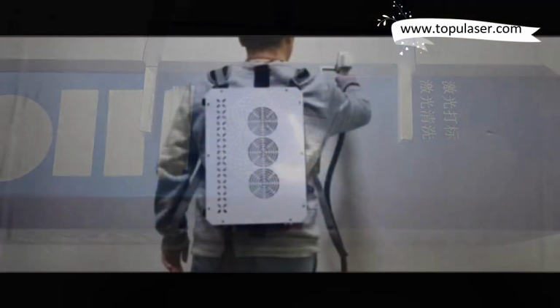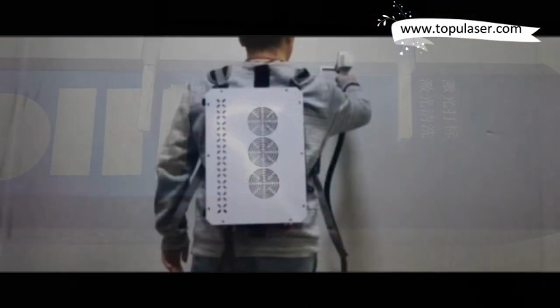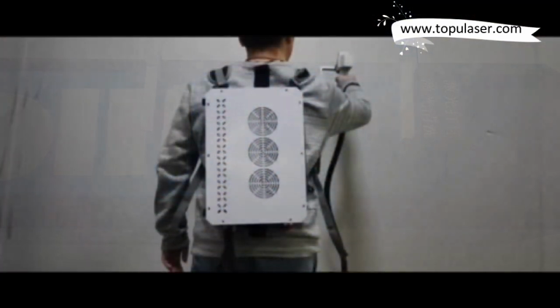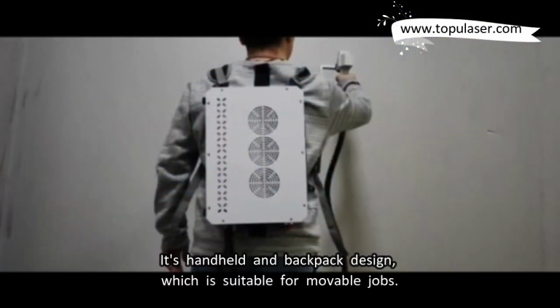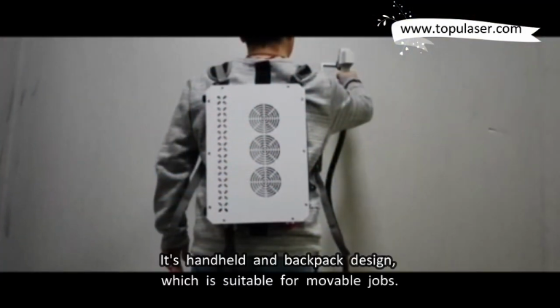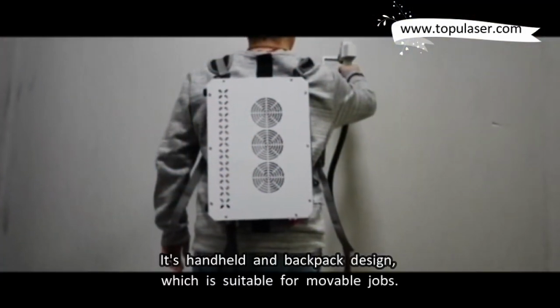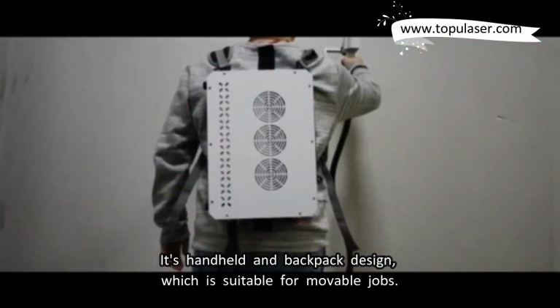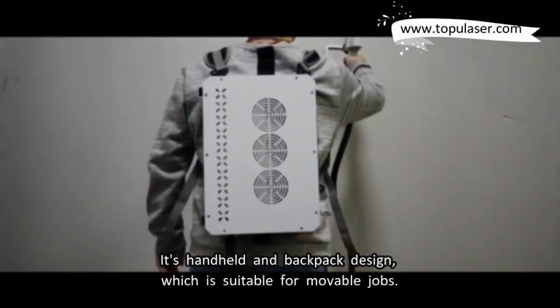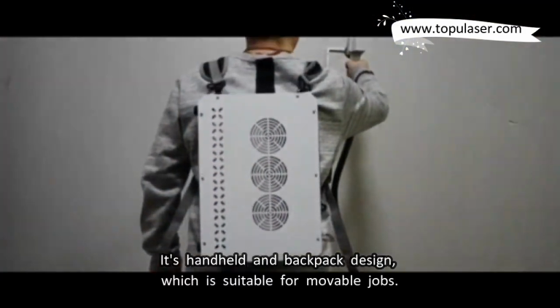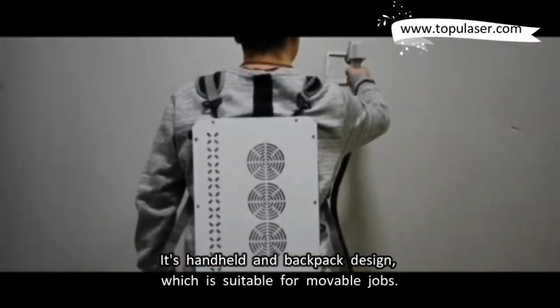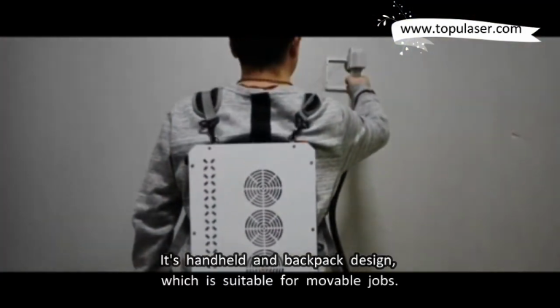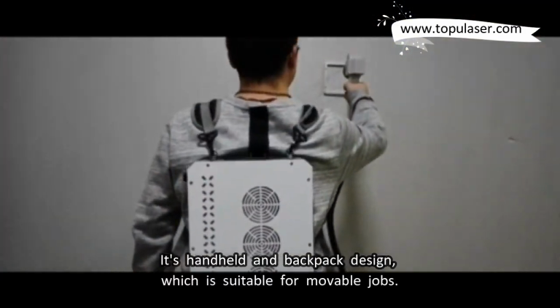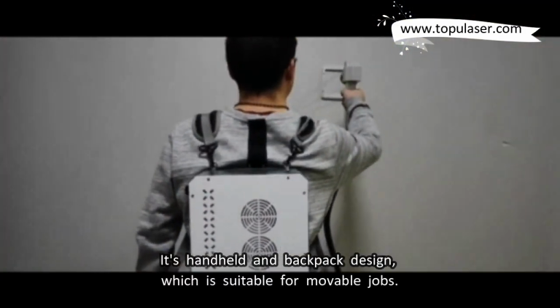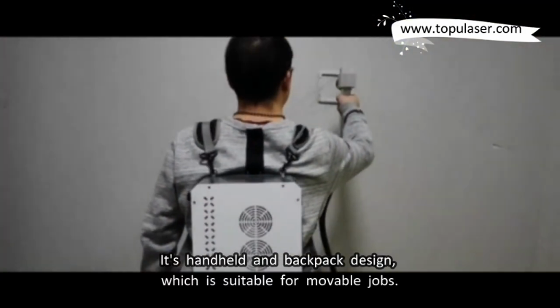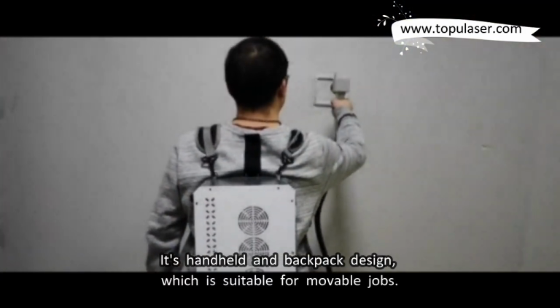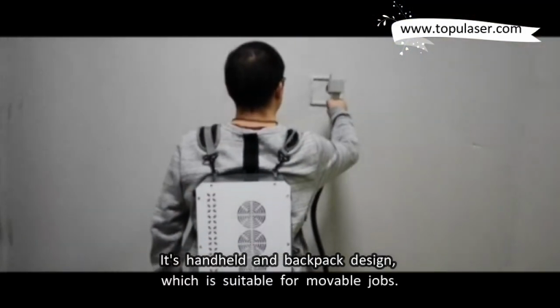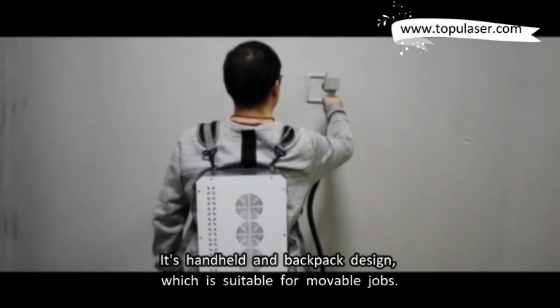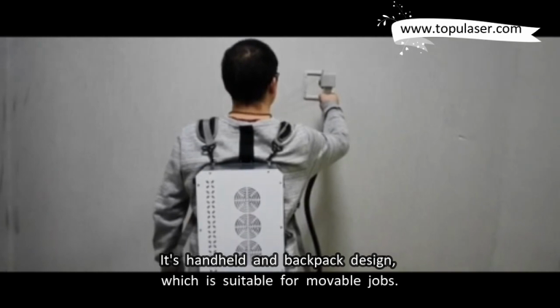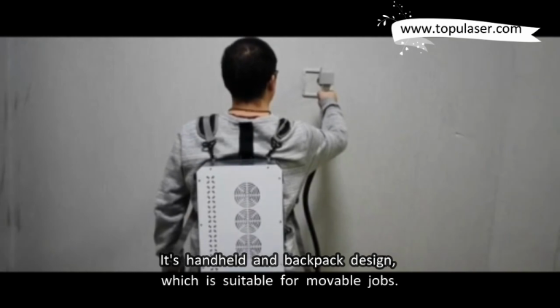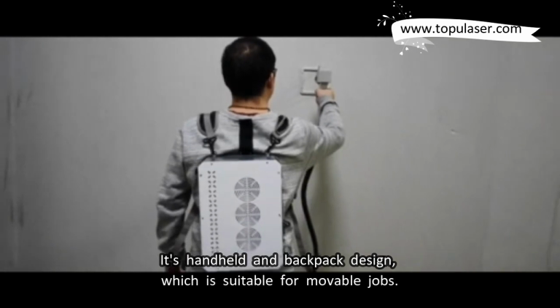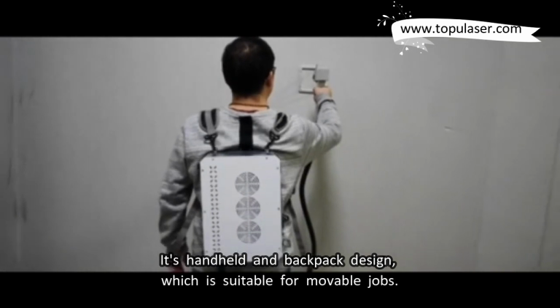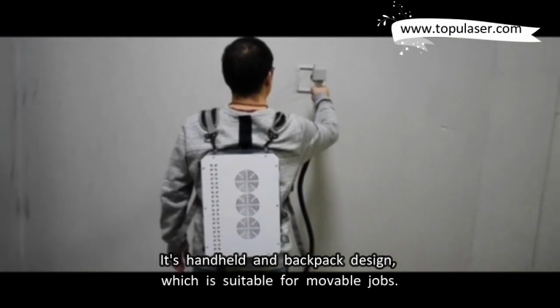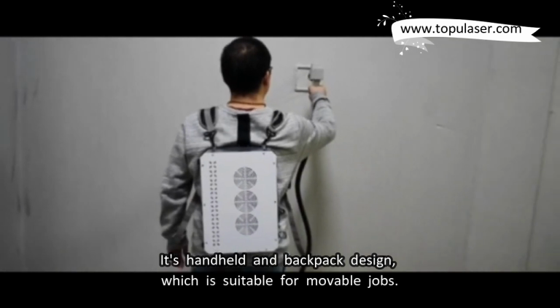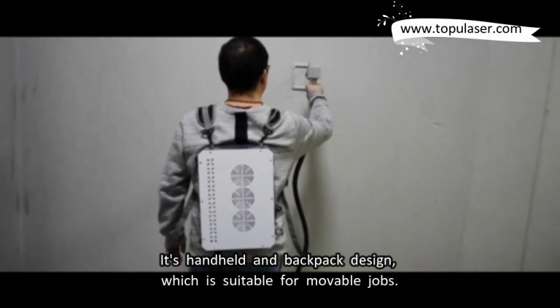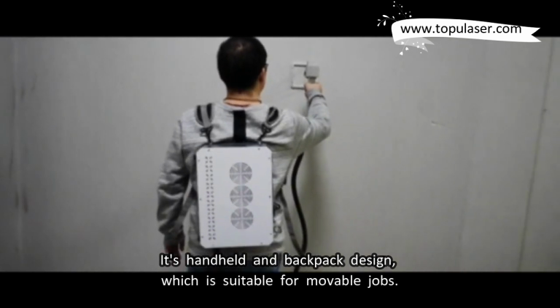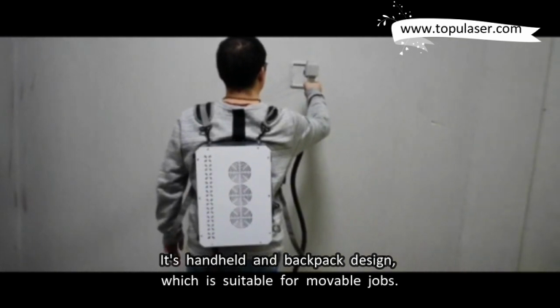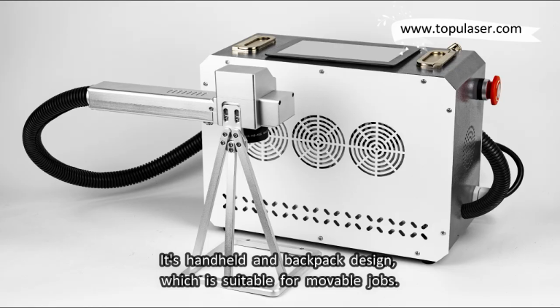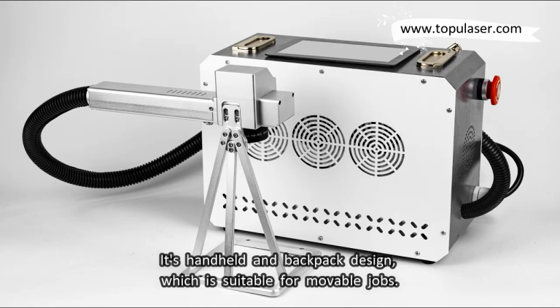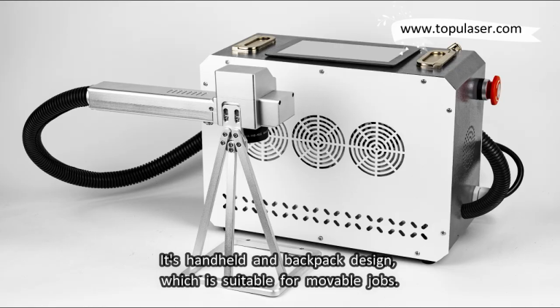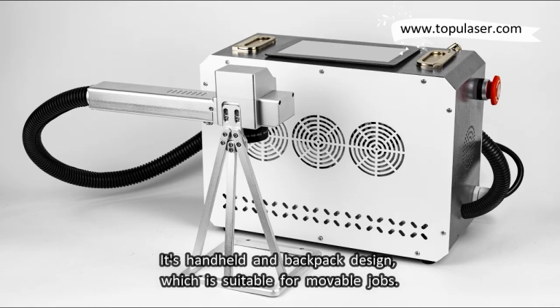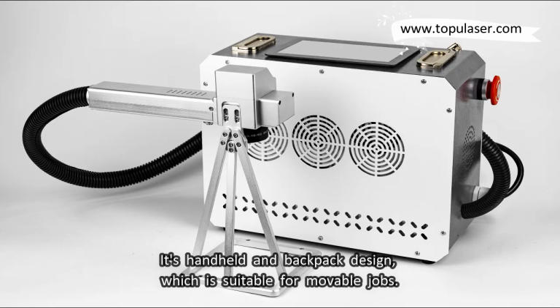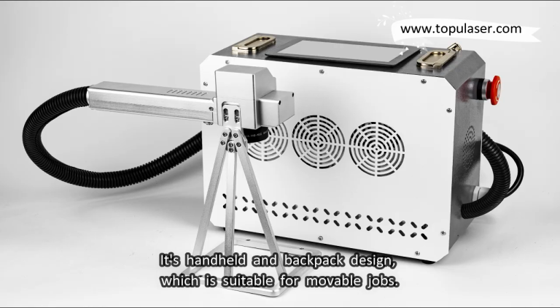It's a handheld and backpack design, which is suitable for movable jobs.